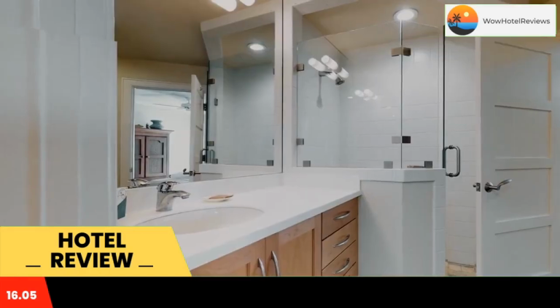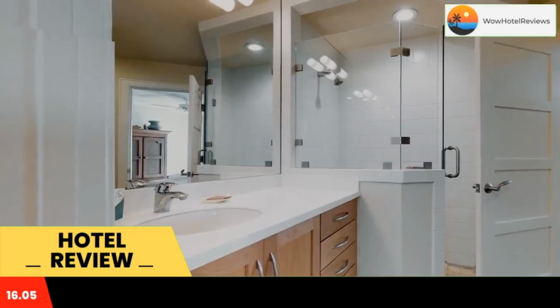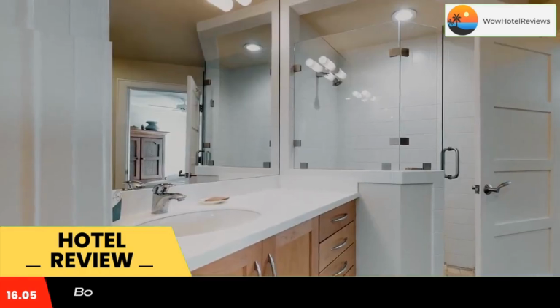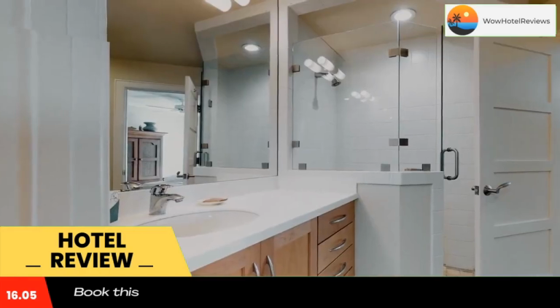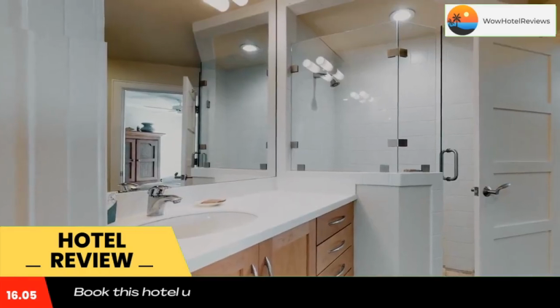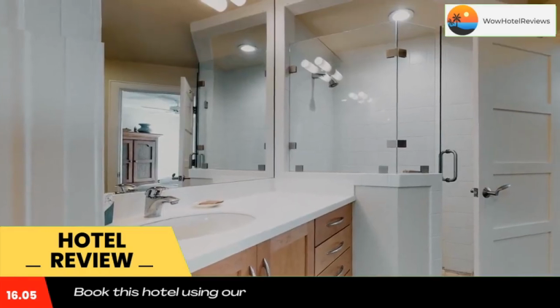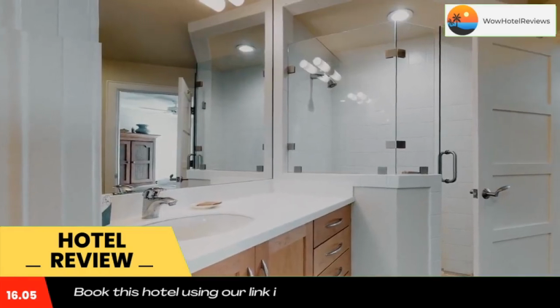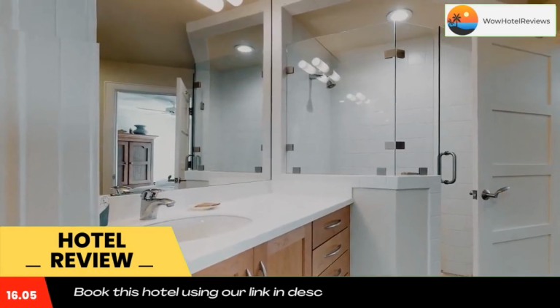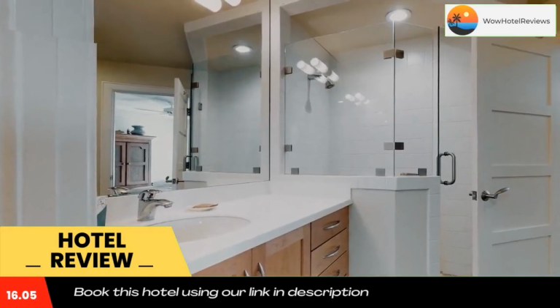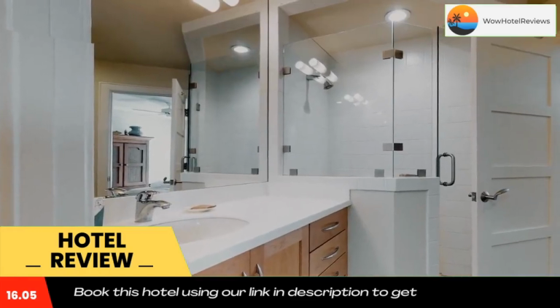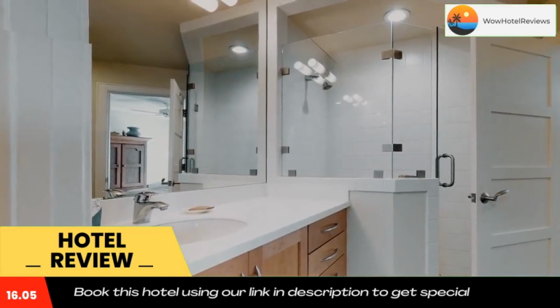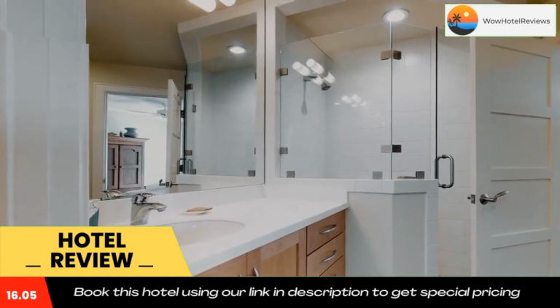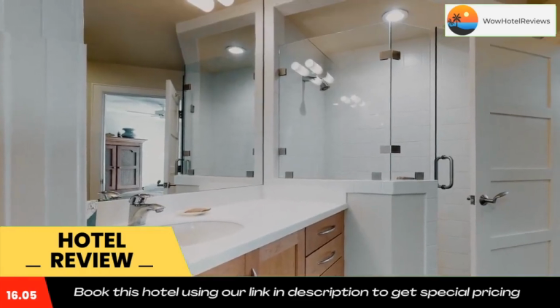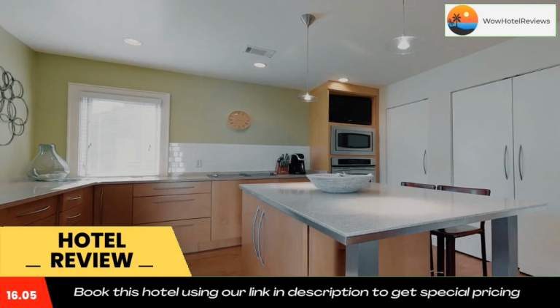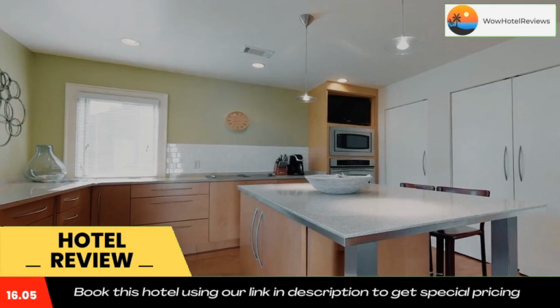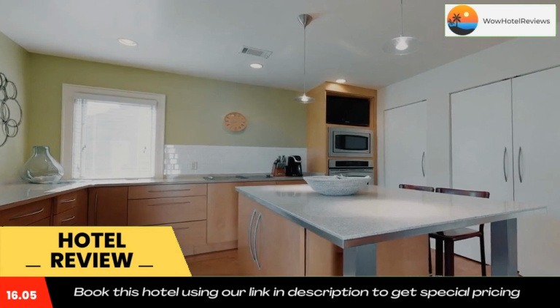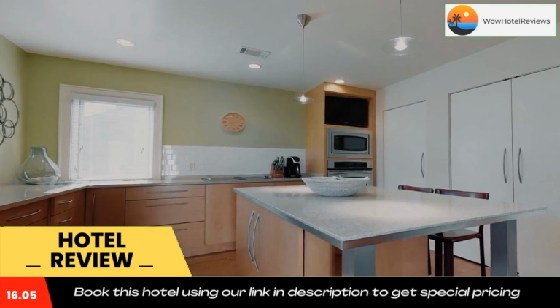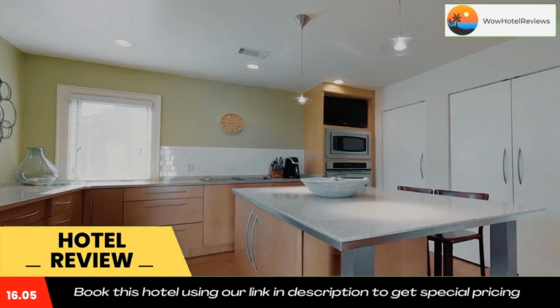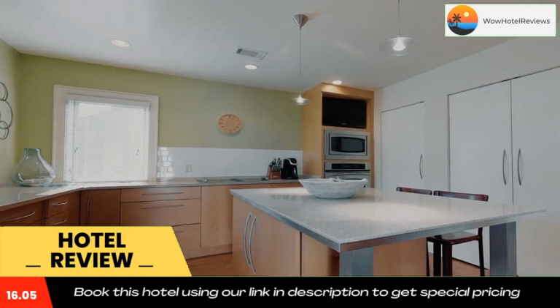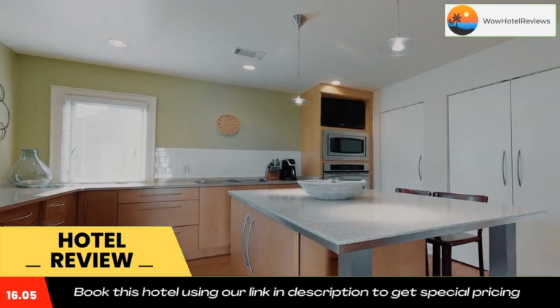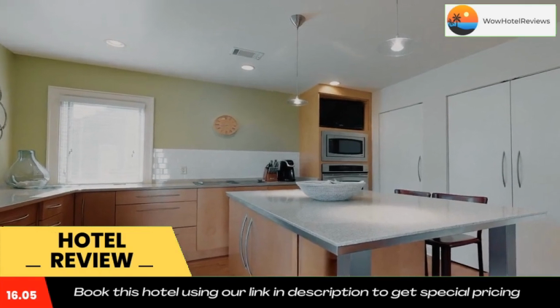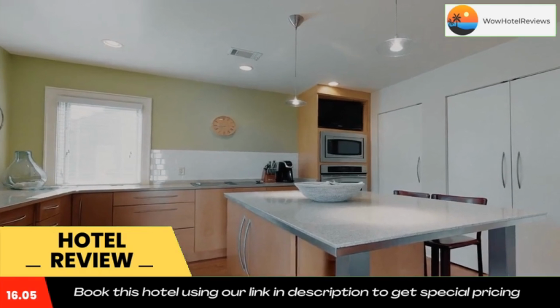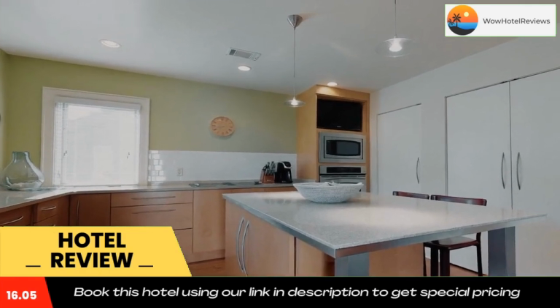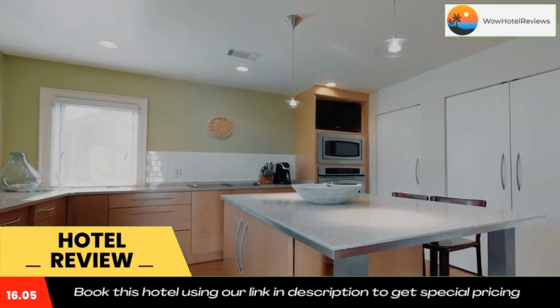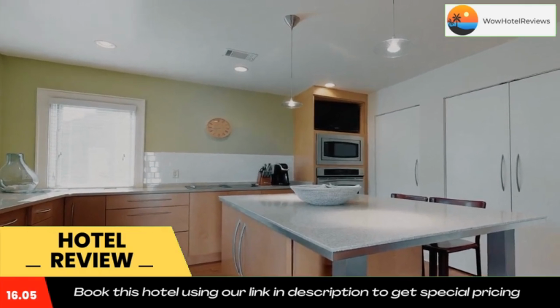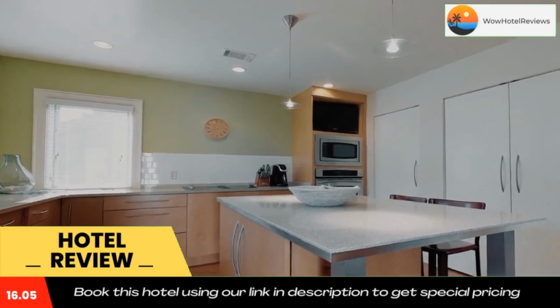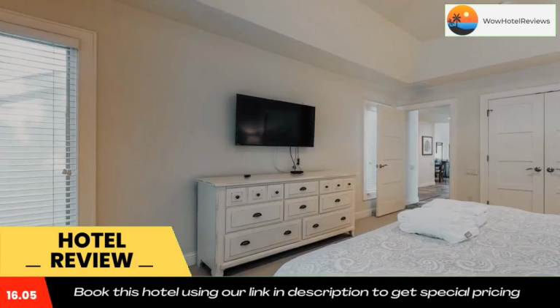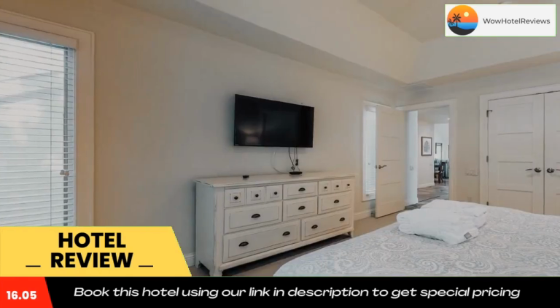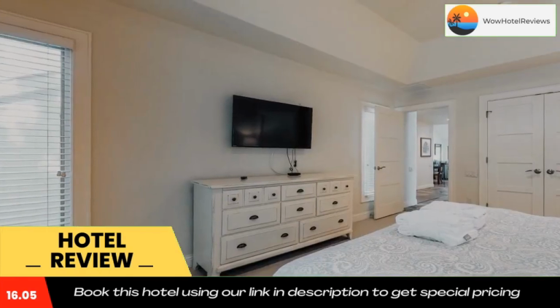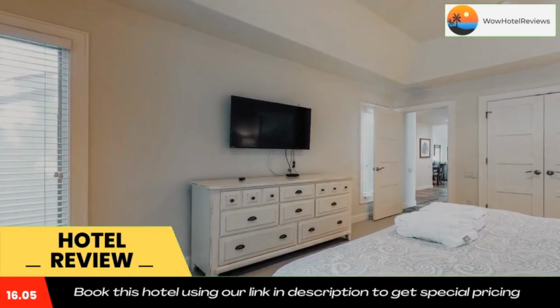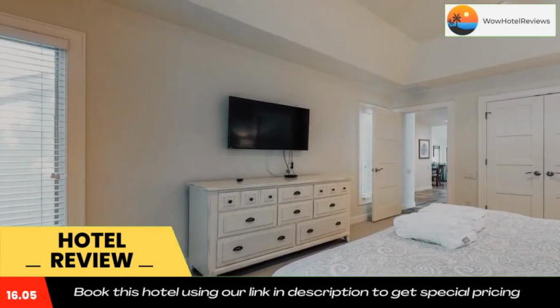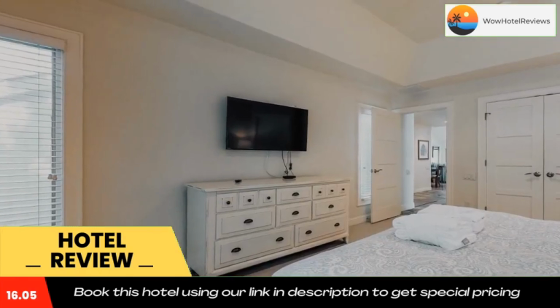The nearest airport is Hilton Head Airport, 9.3 miles from the hotel. Use our link in the description to get a special discount on this hotel. Don't forget to like and subscribe to our channel.